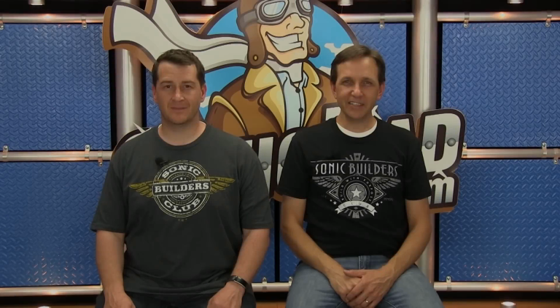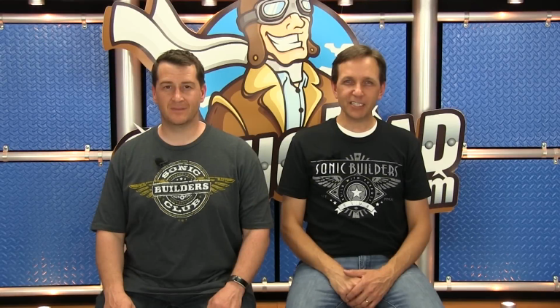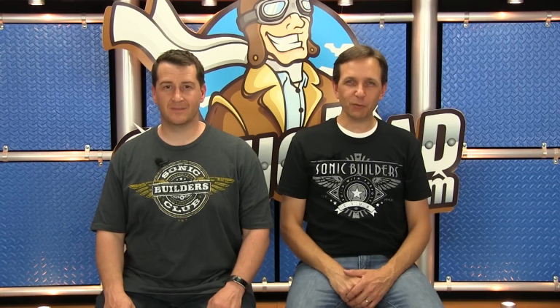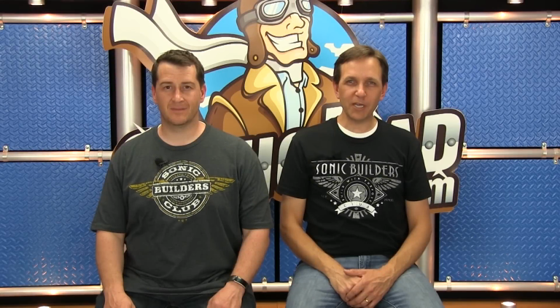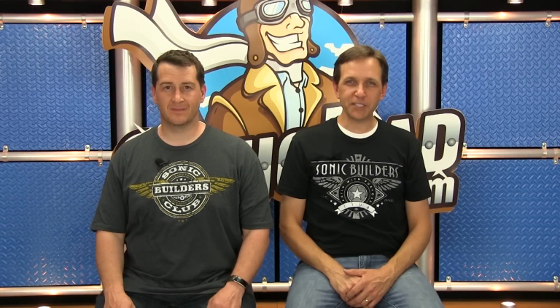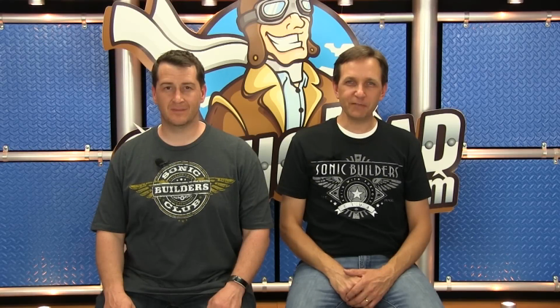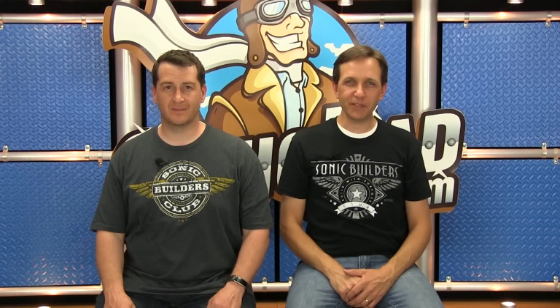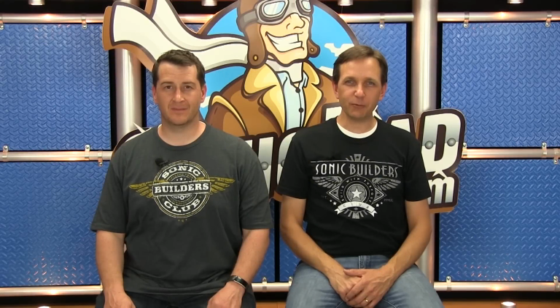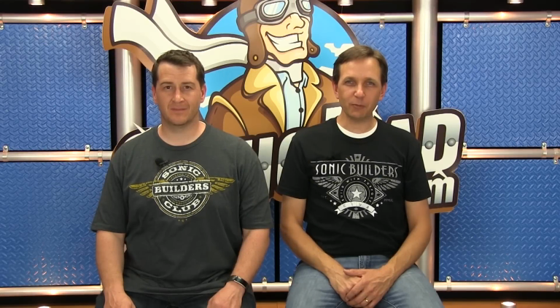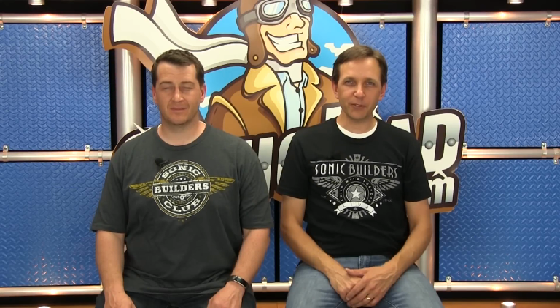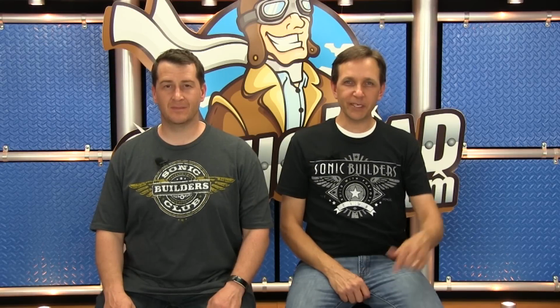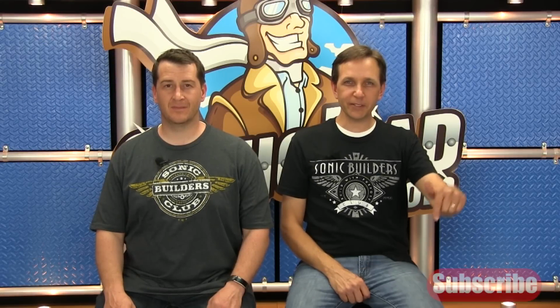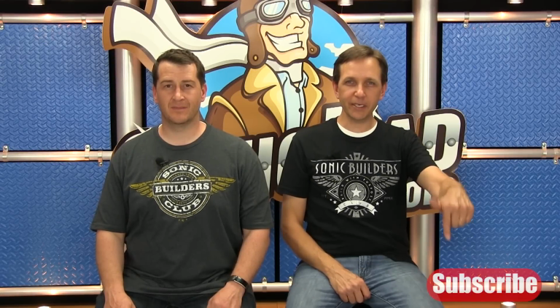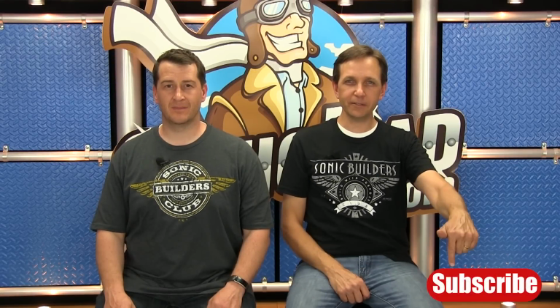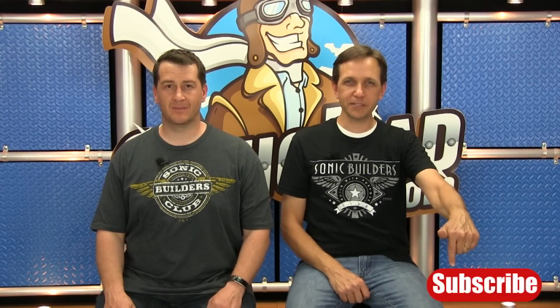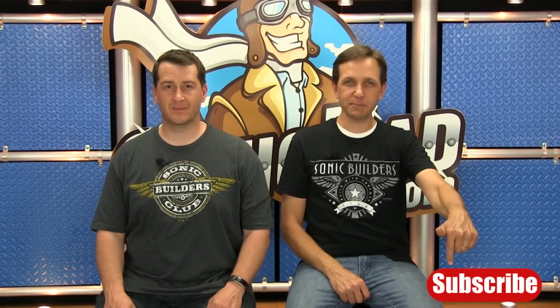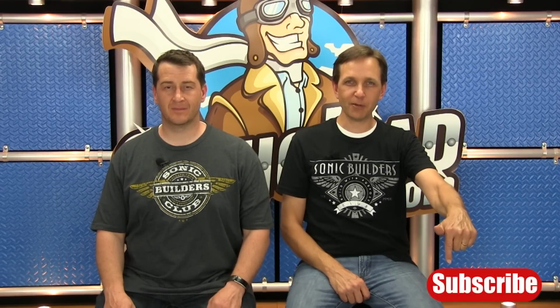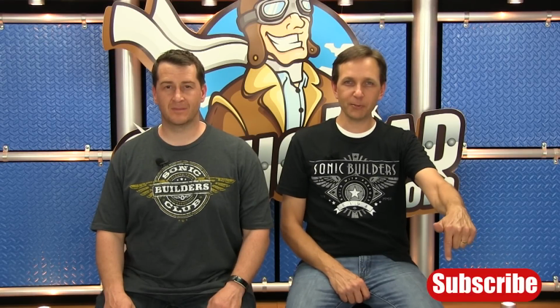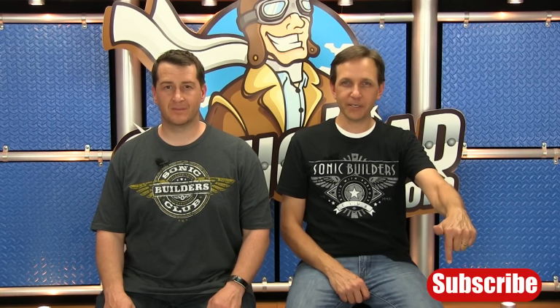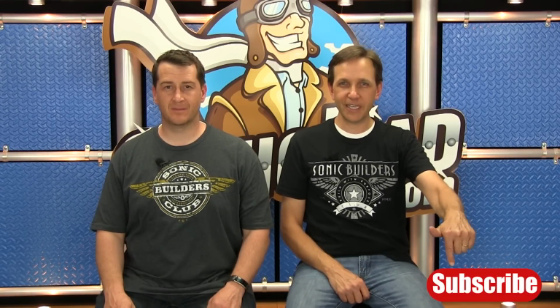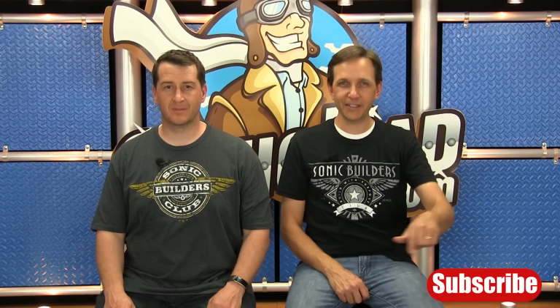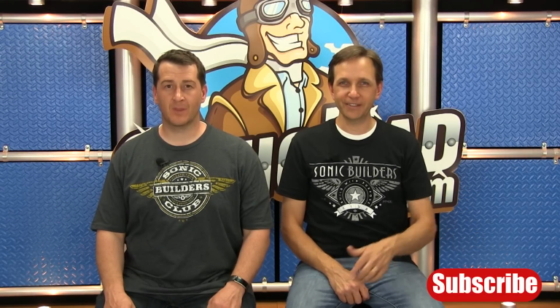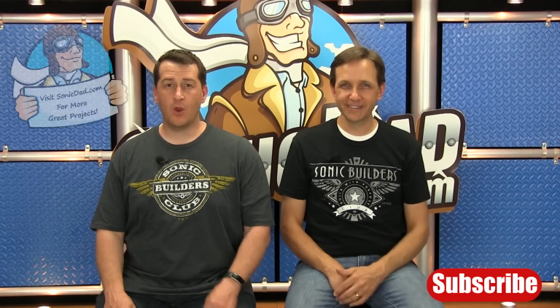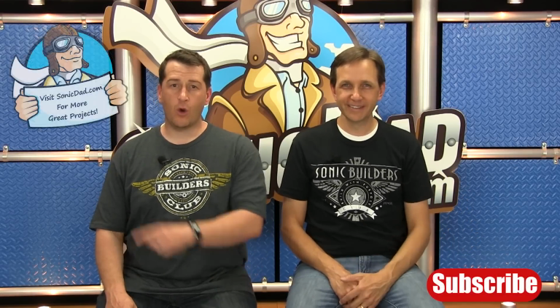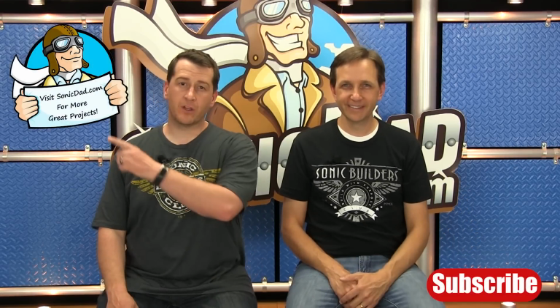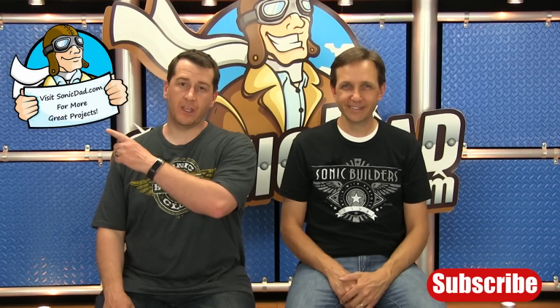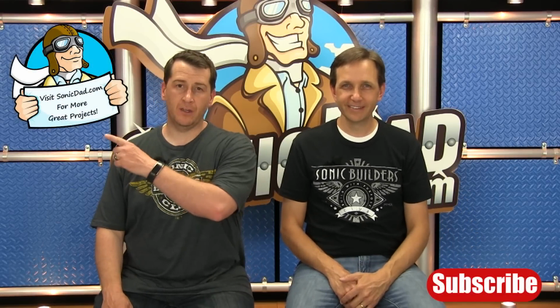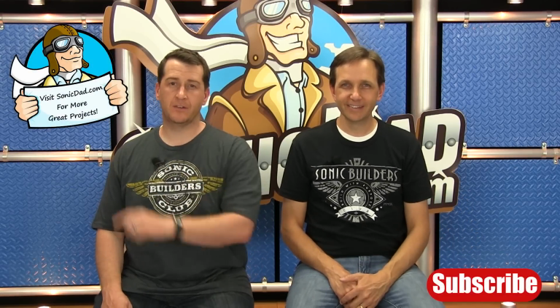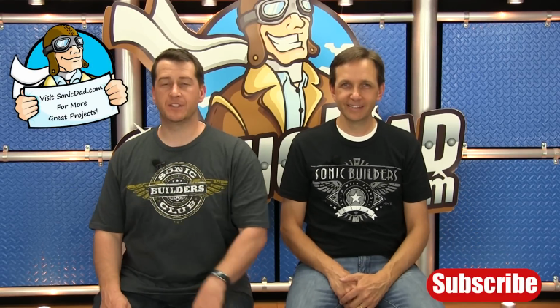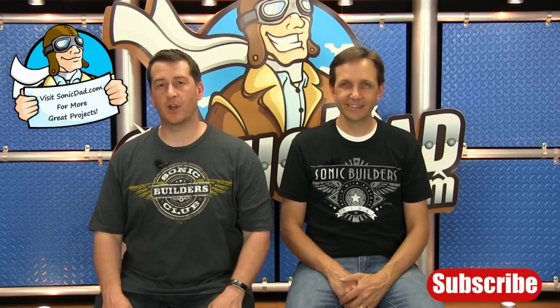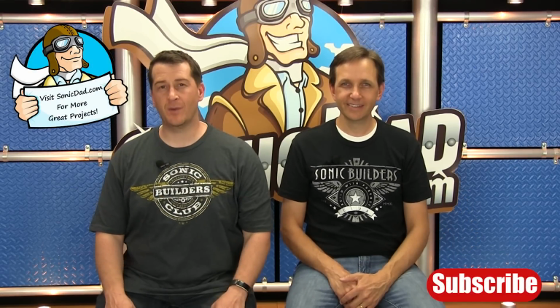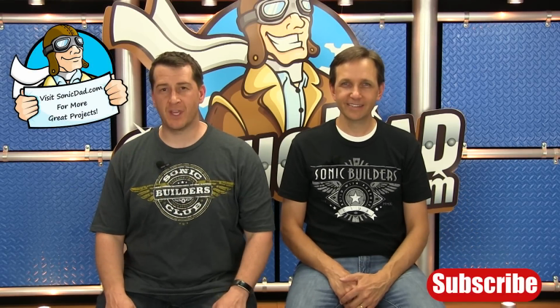Thanks for watching. If you like what we're doing, click here to subscribe to our channel, or click here to visit our website.